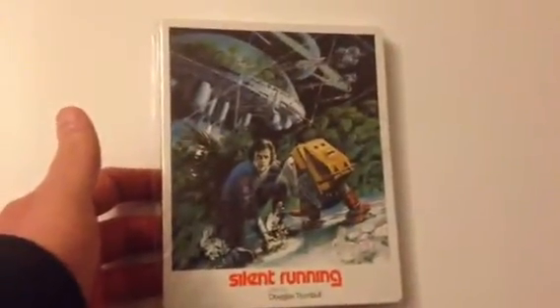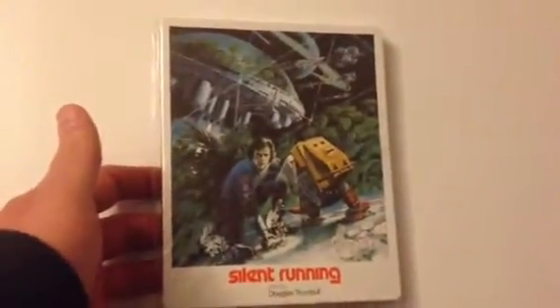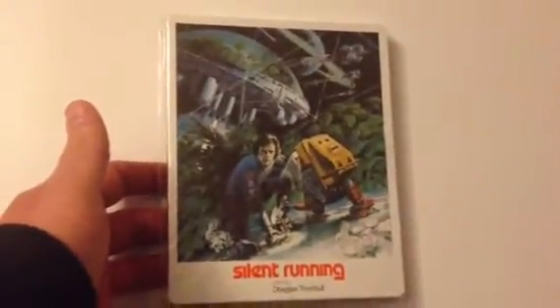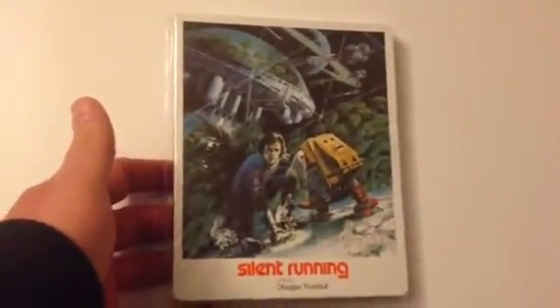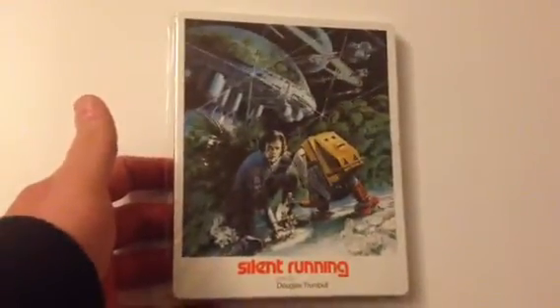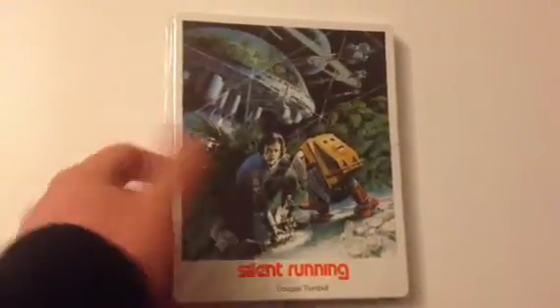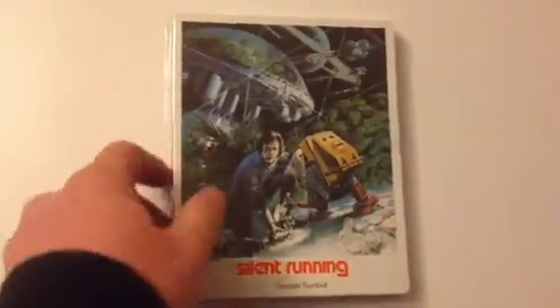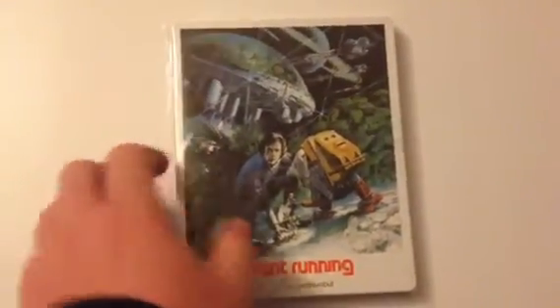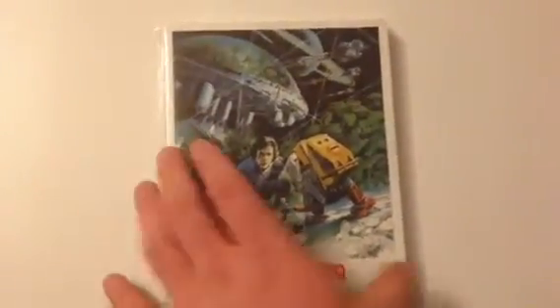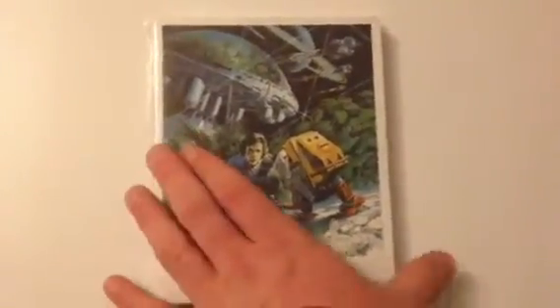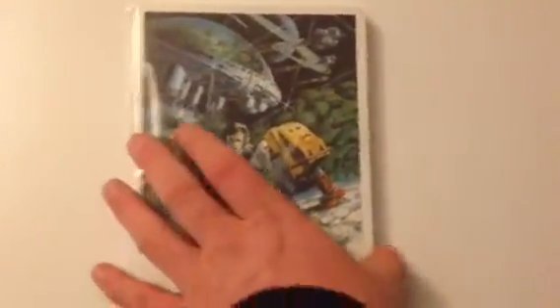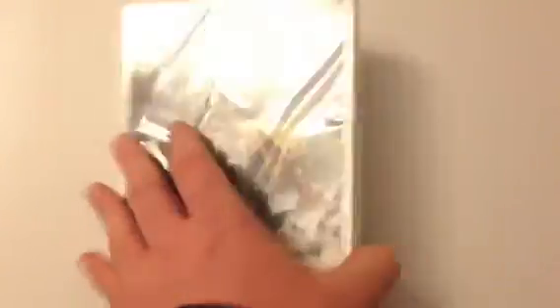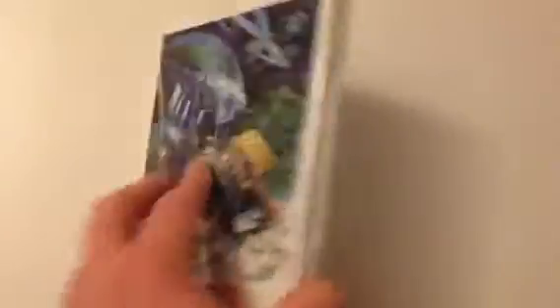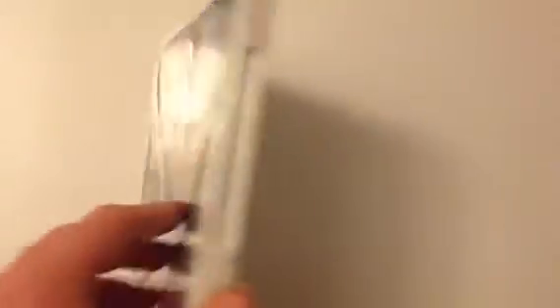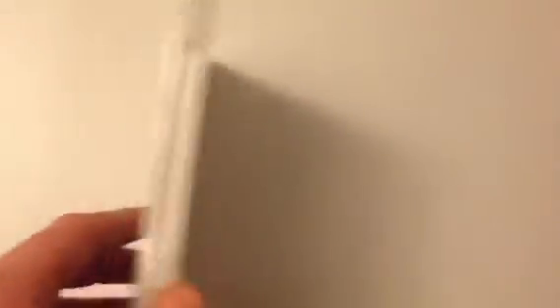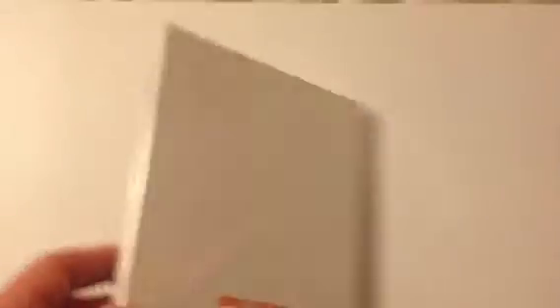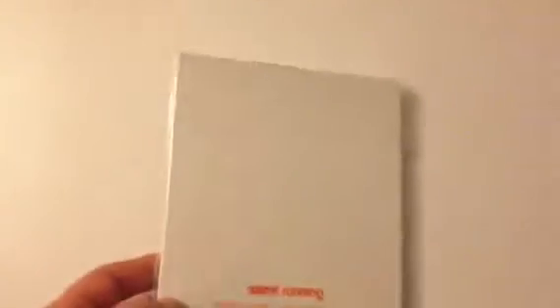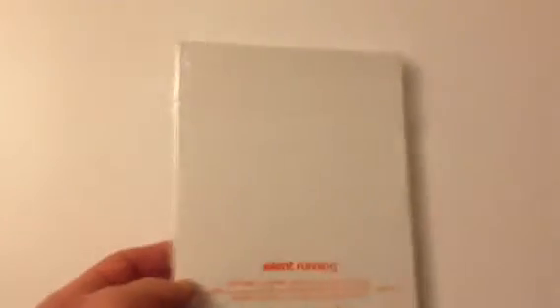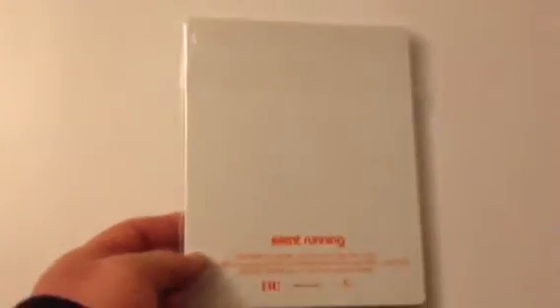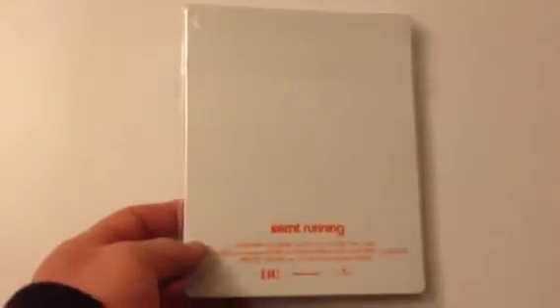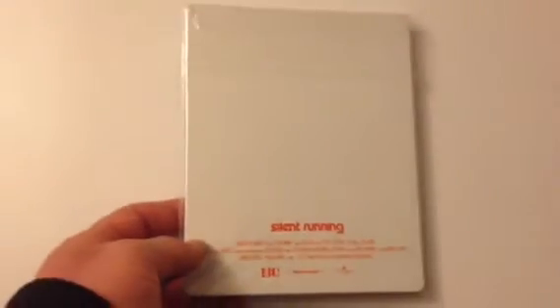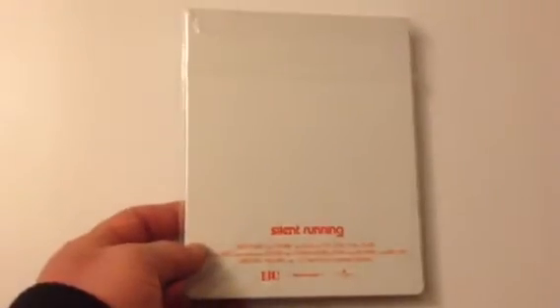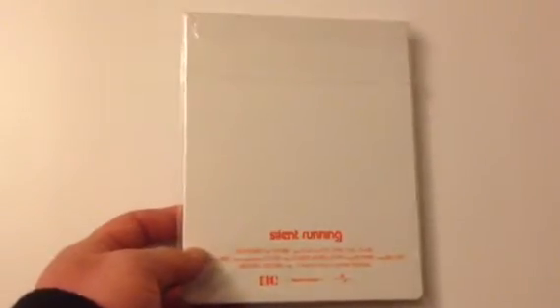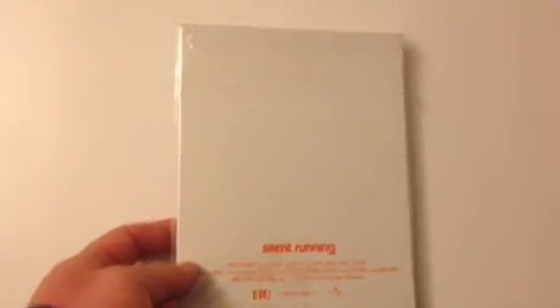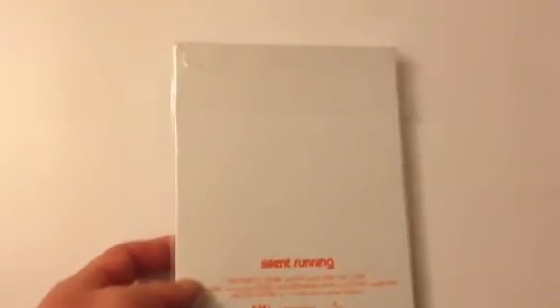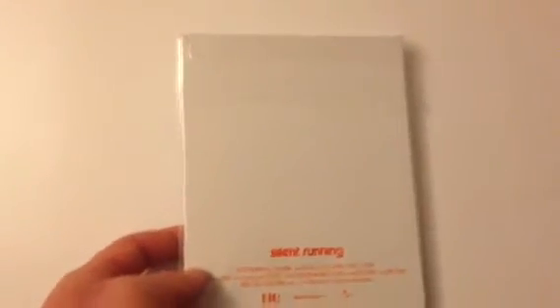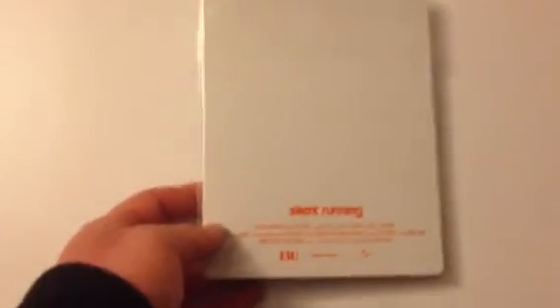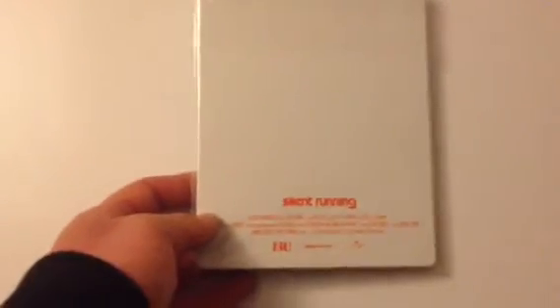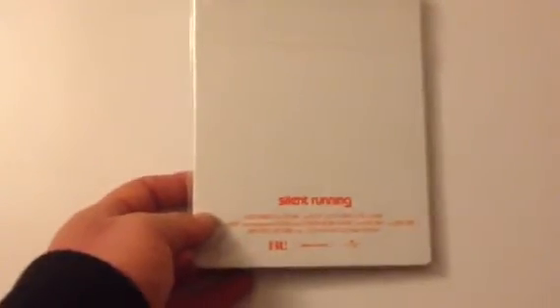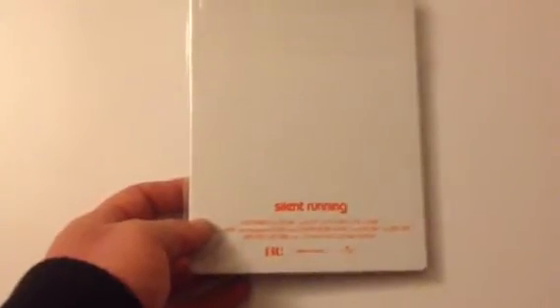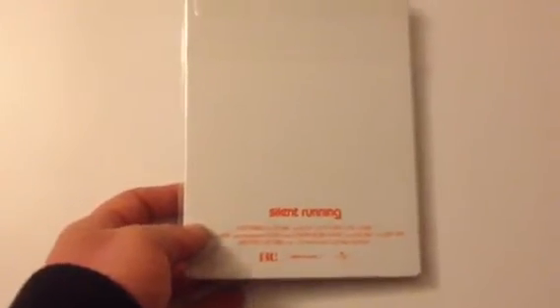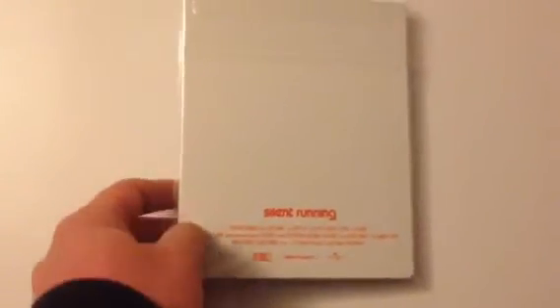Silent Running — cult classic sci-fi movie. Plain on the back. Another Eureka release.